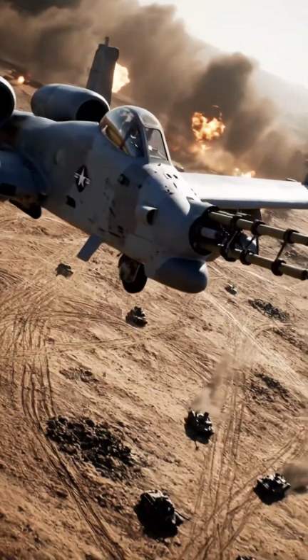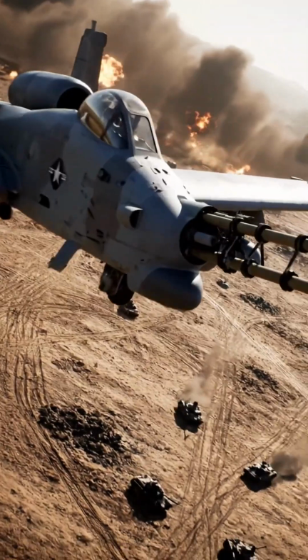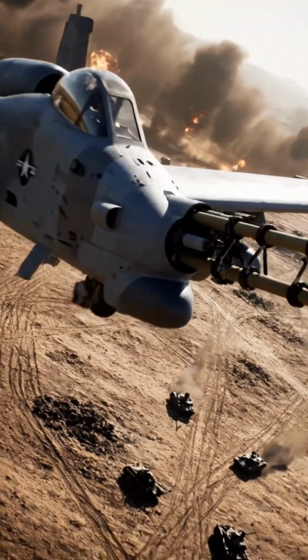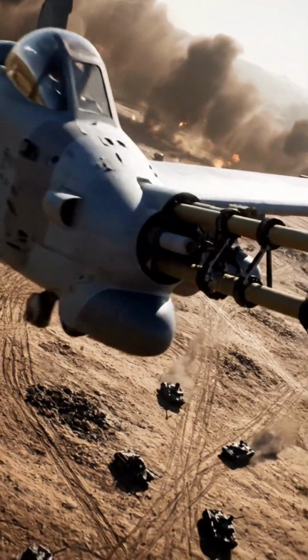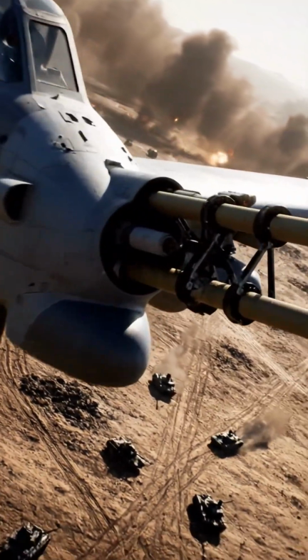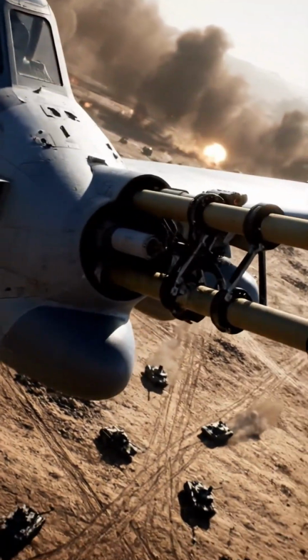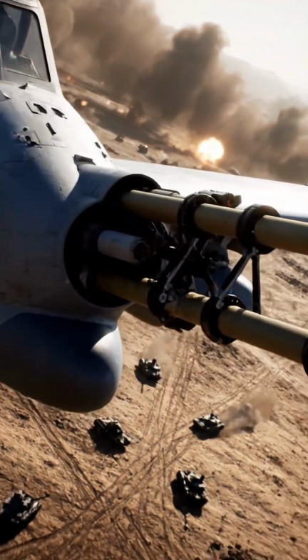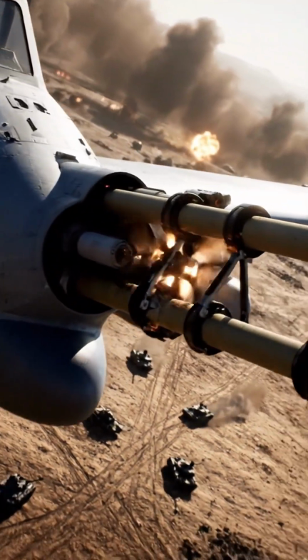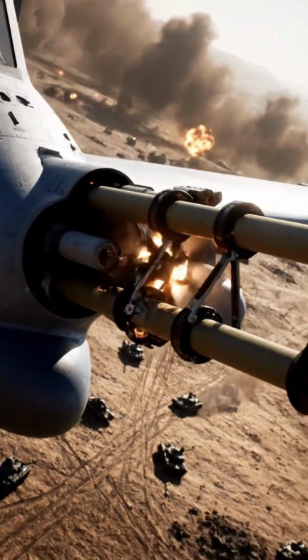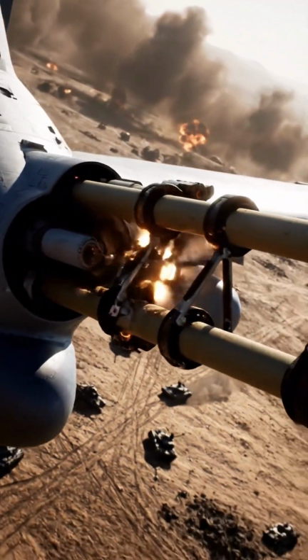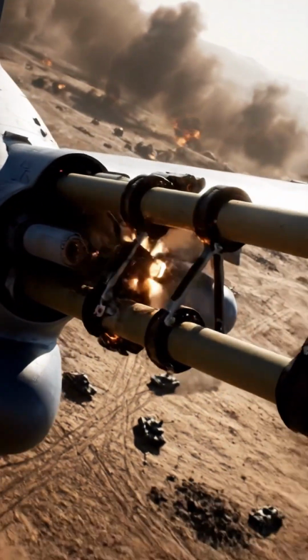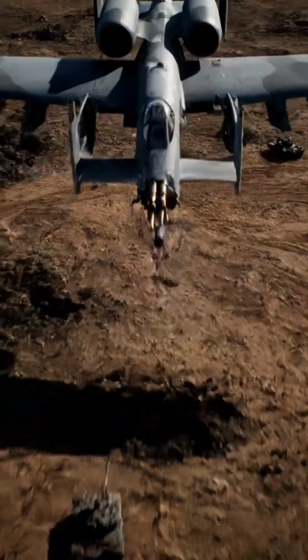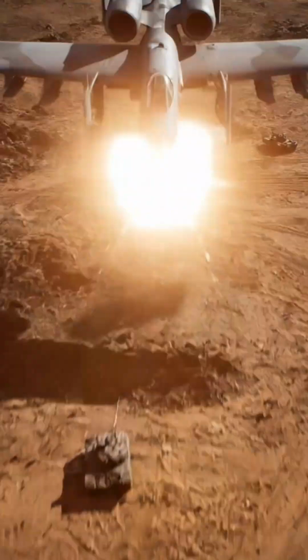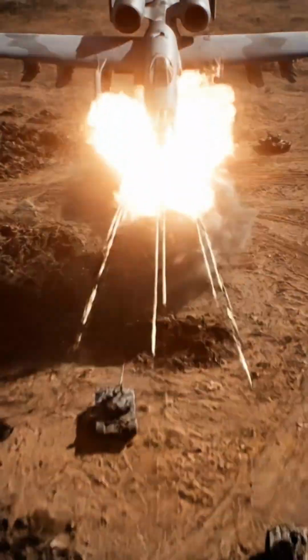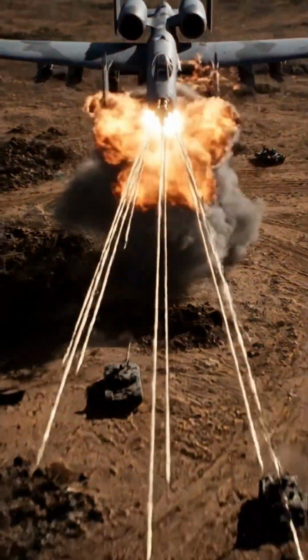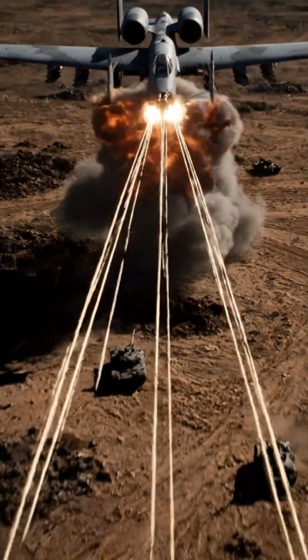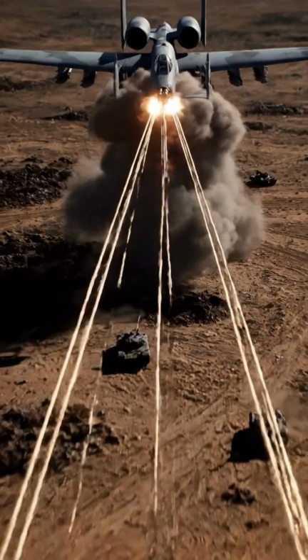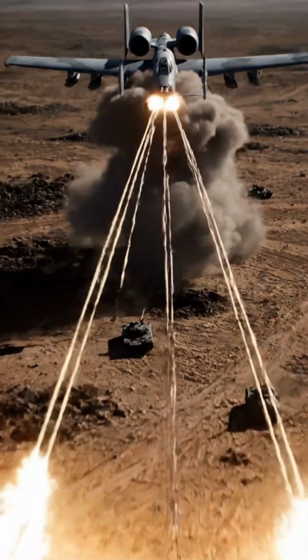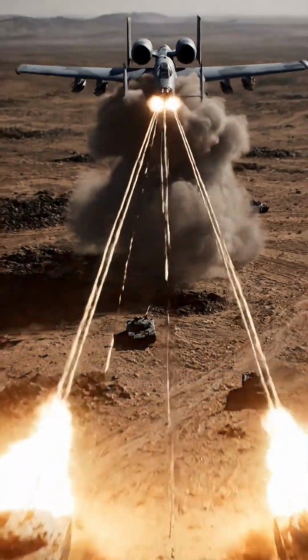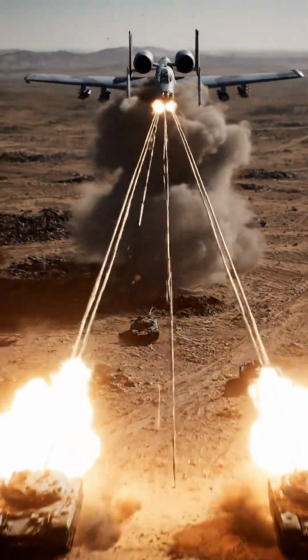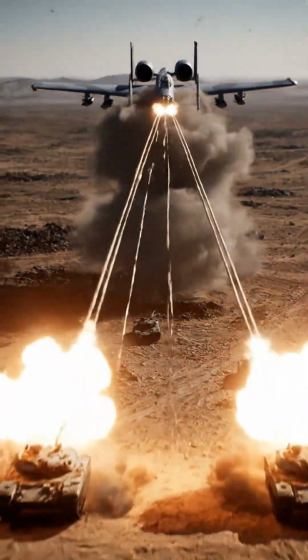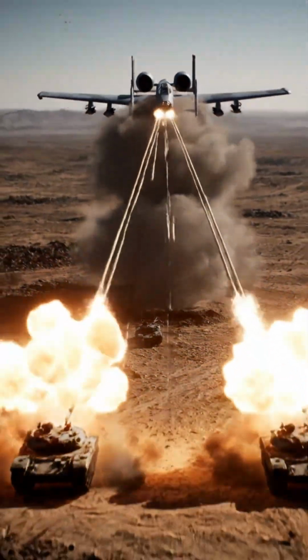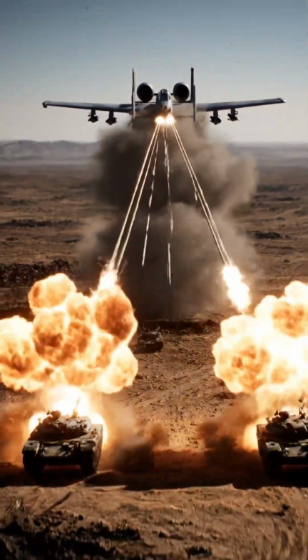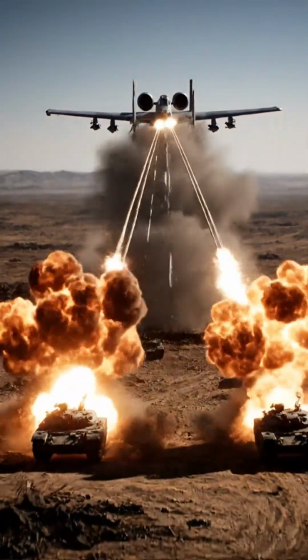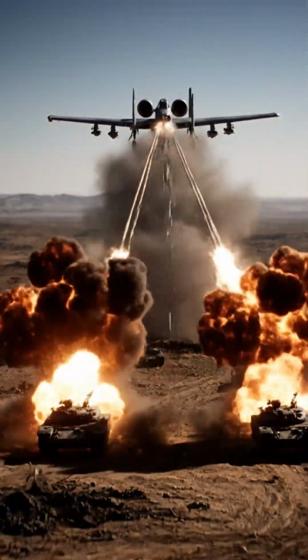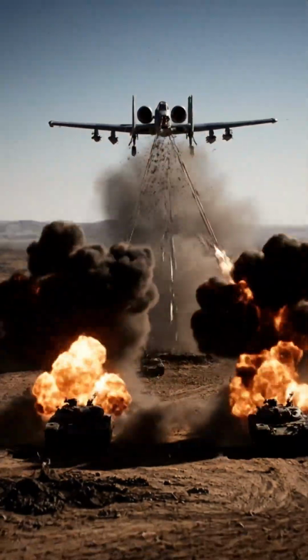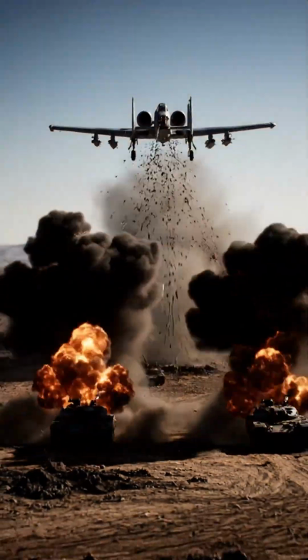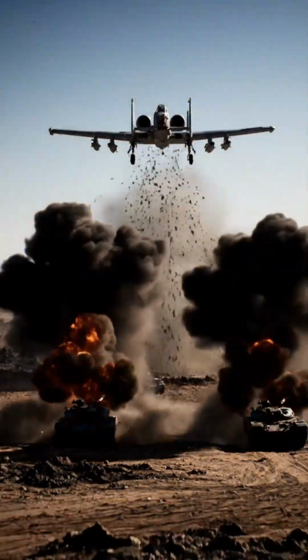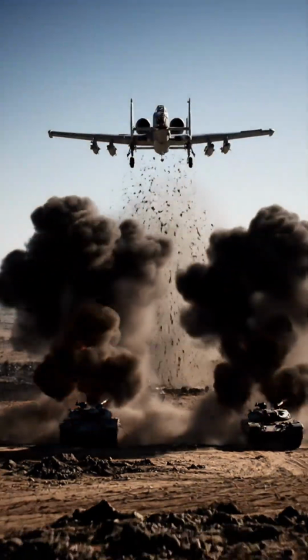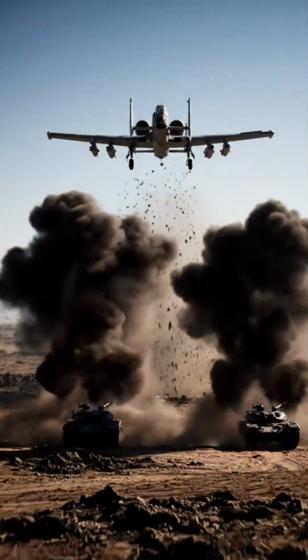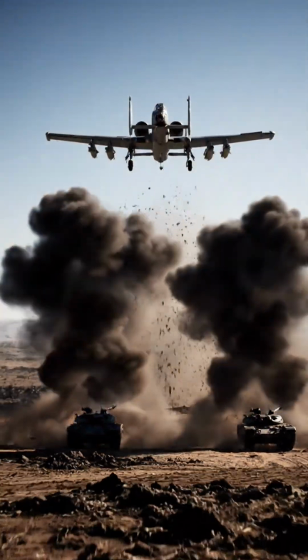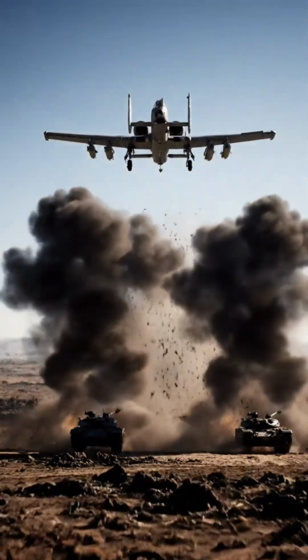It's not just a gun — it's a weapon system. The GAU-8/A is primarily designed for close air support and destroying ground targets.